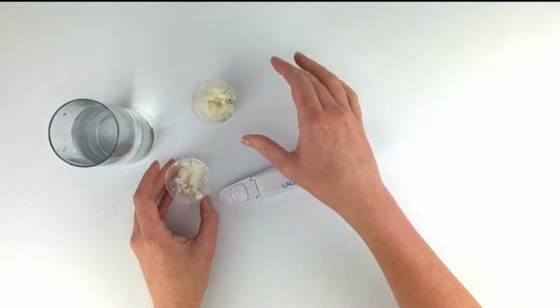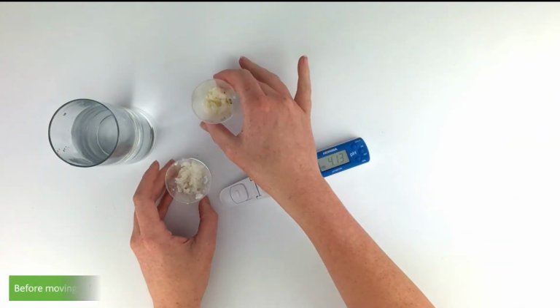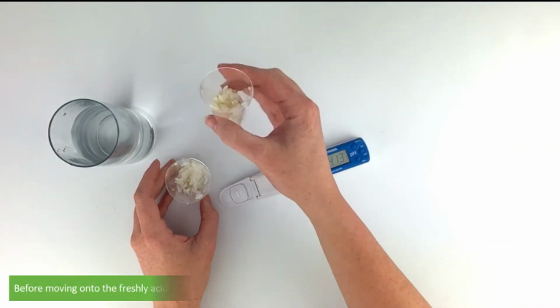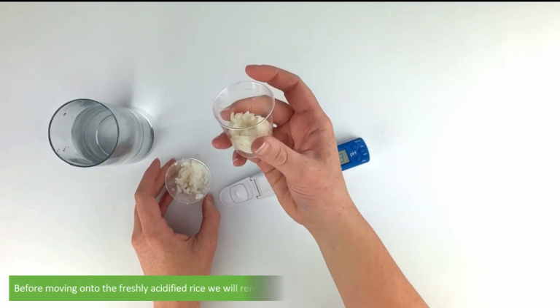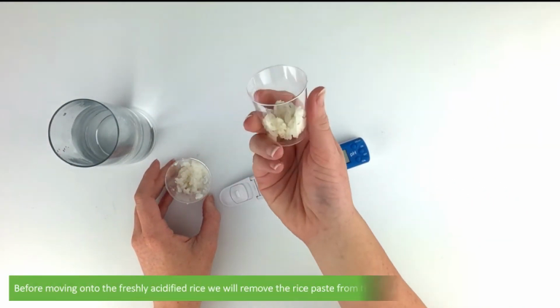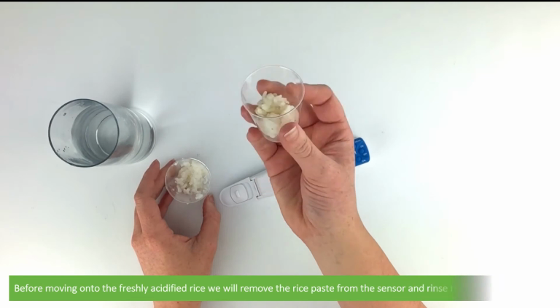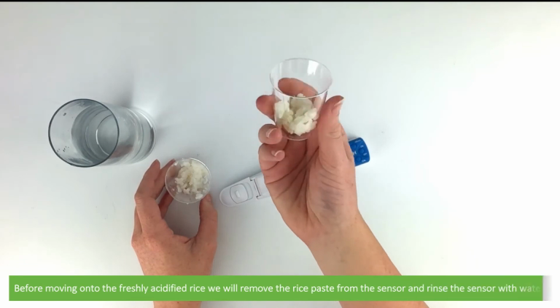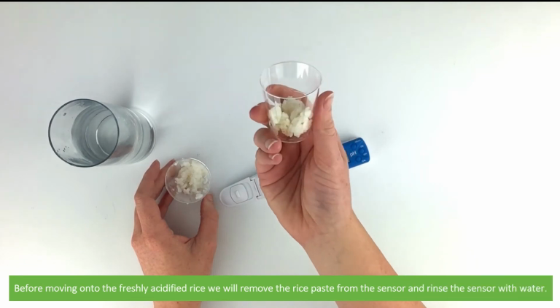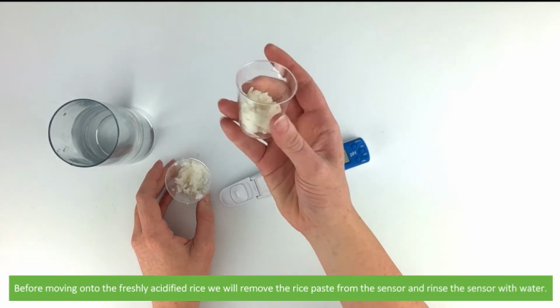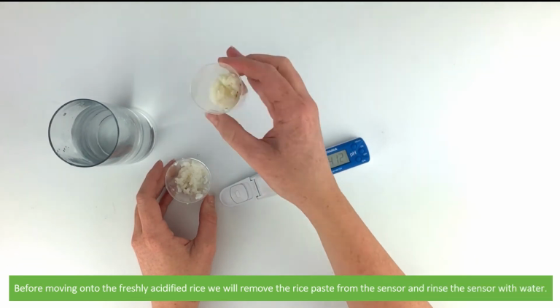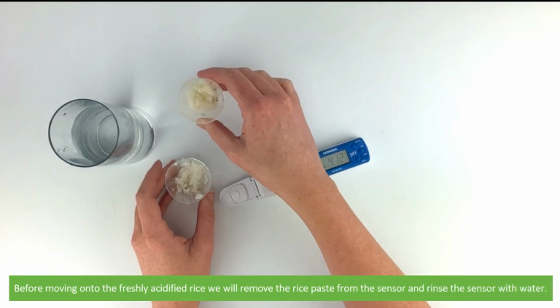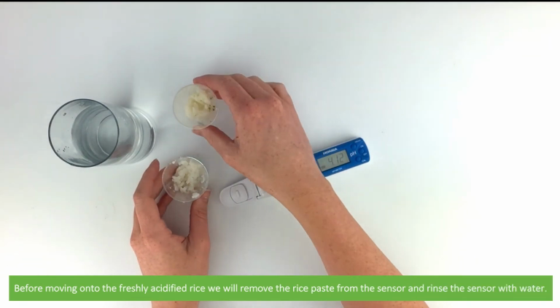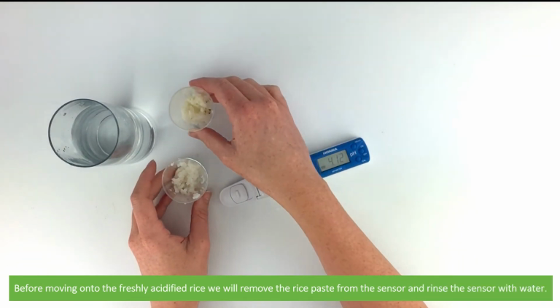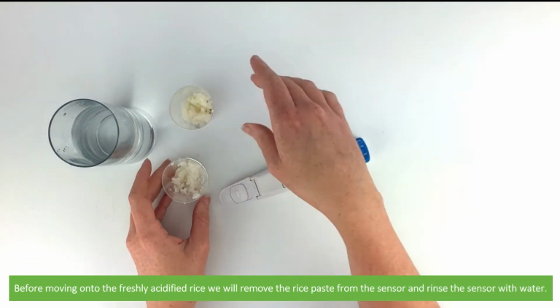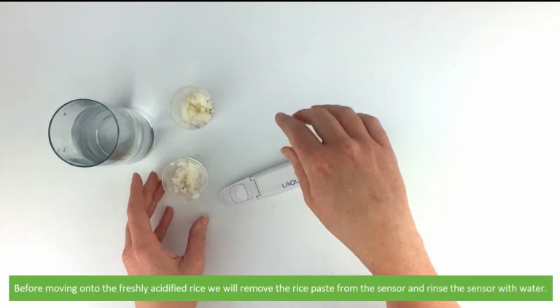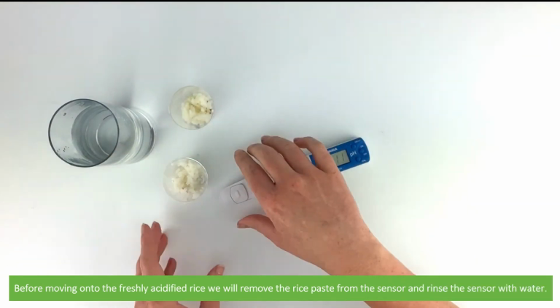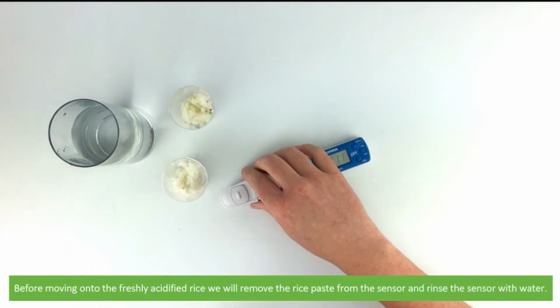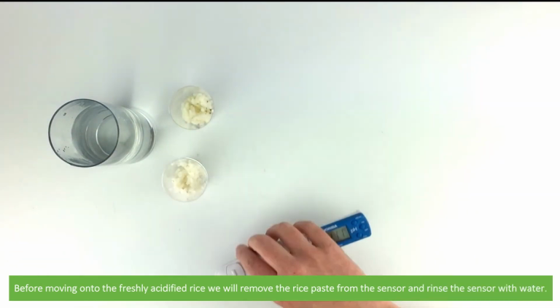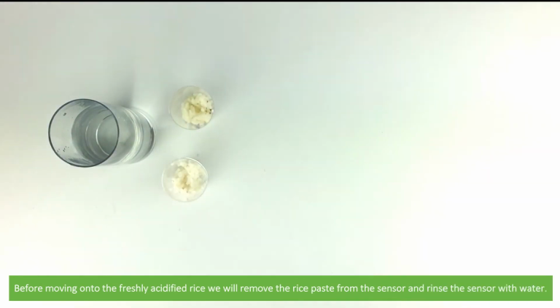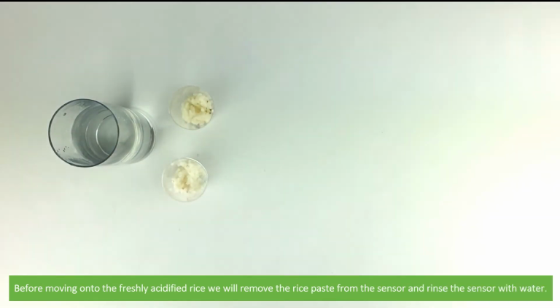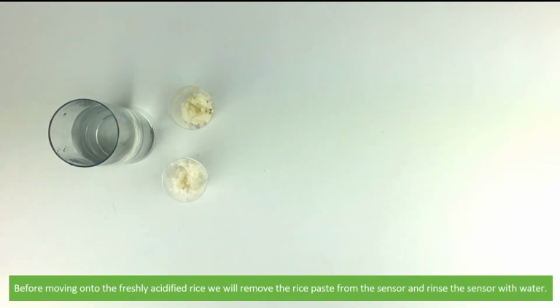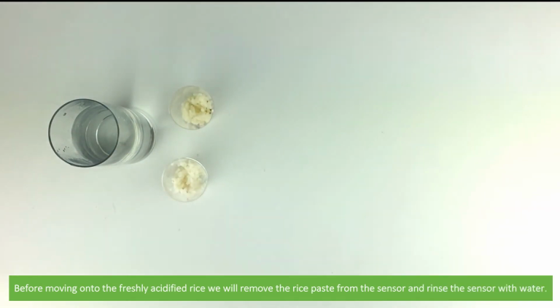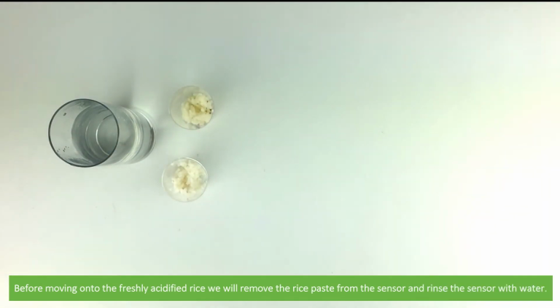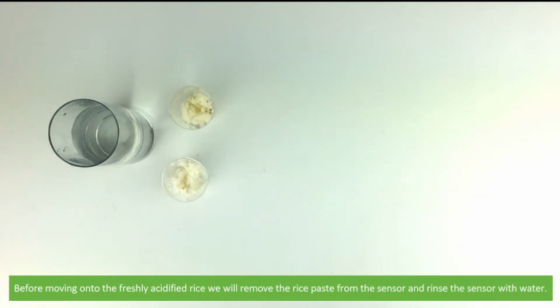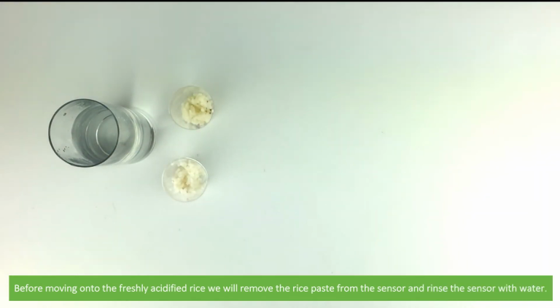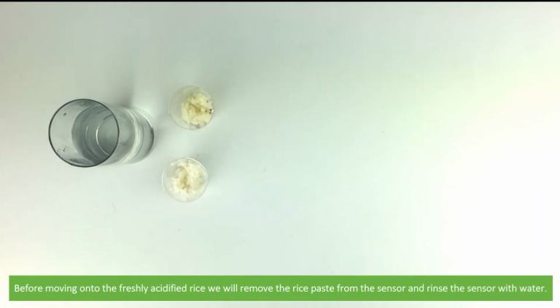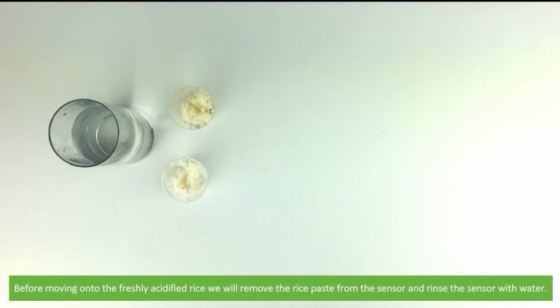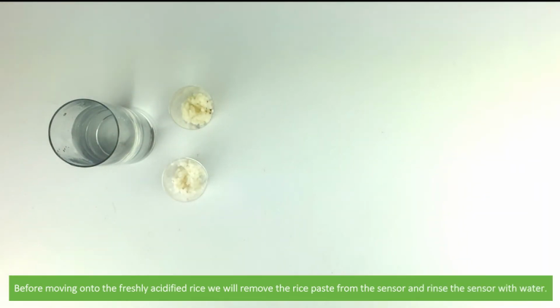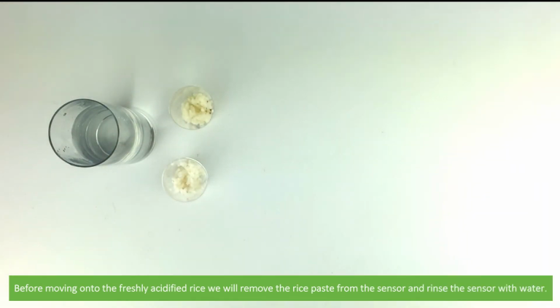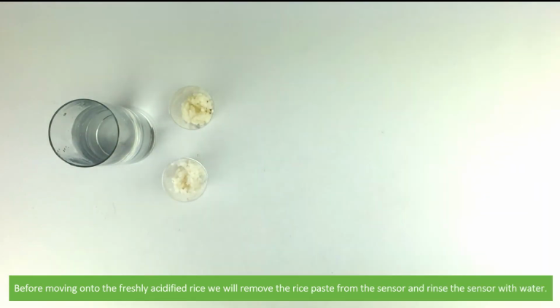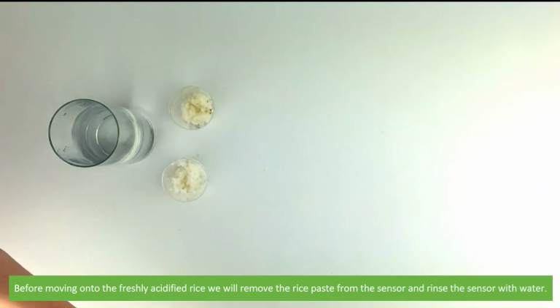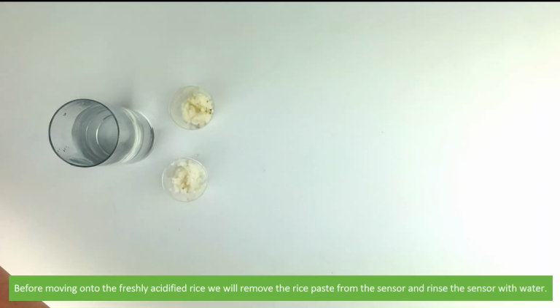Before moving on to the freshly acidified rice, we will remove the rice paste from the sensor and rinse with water.